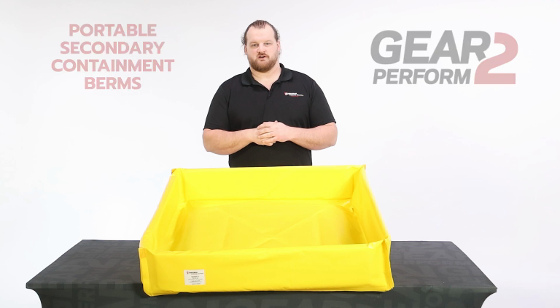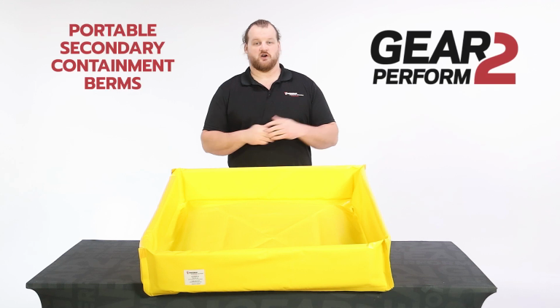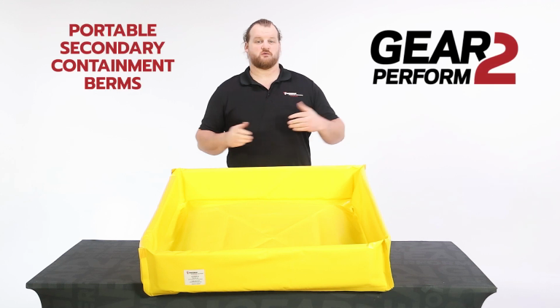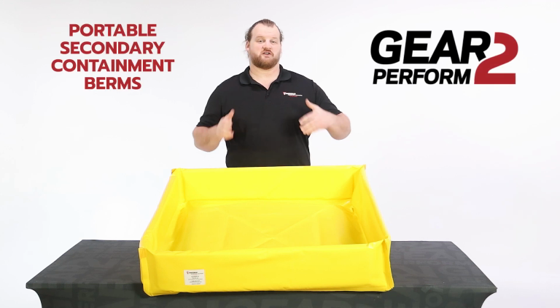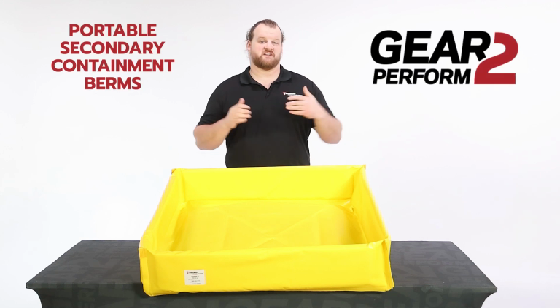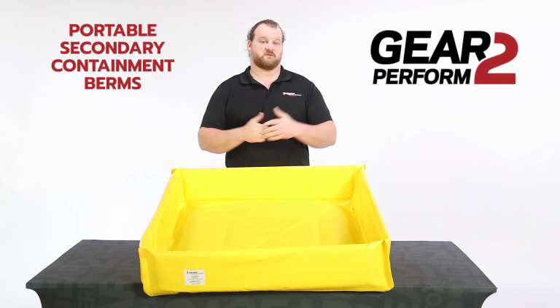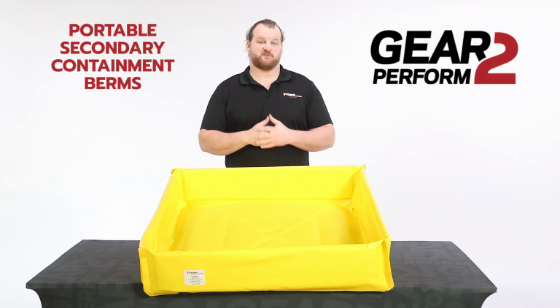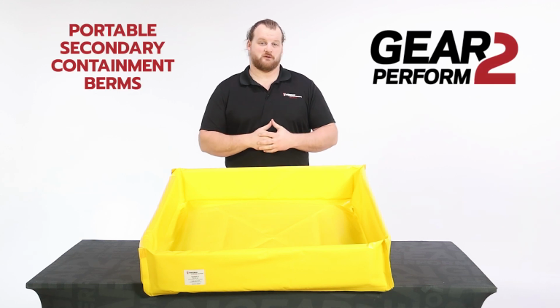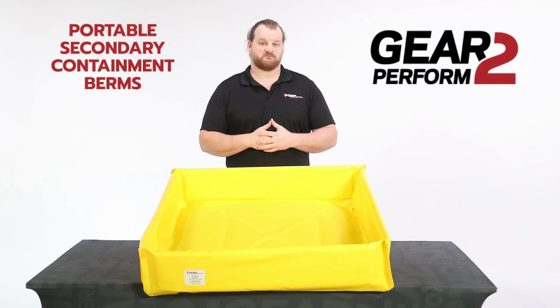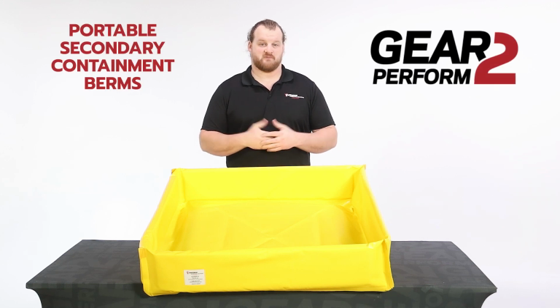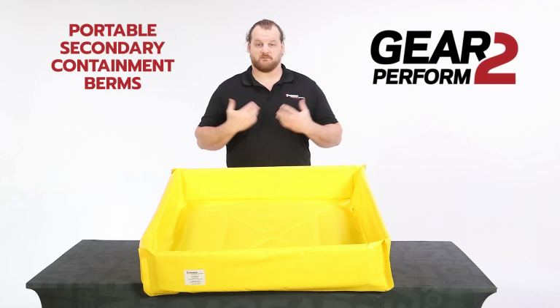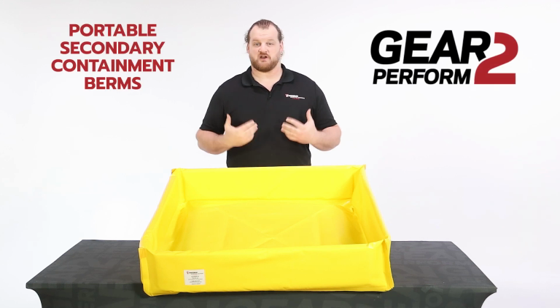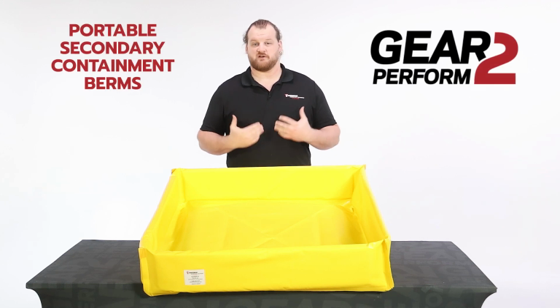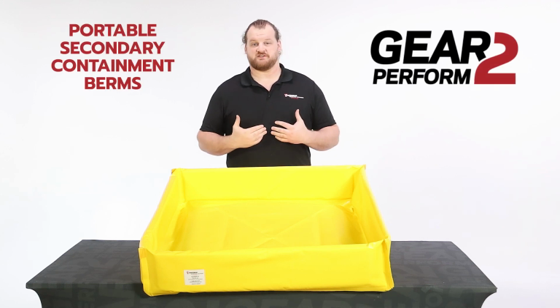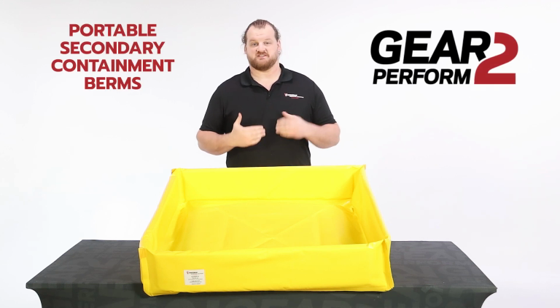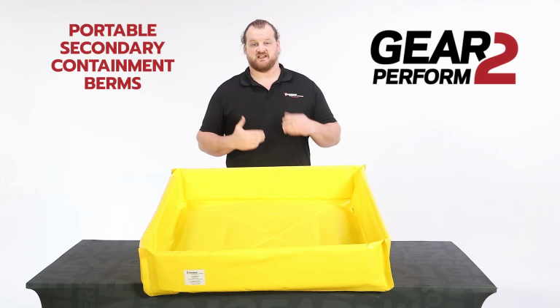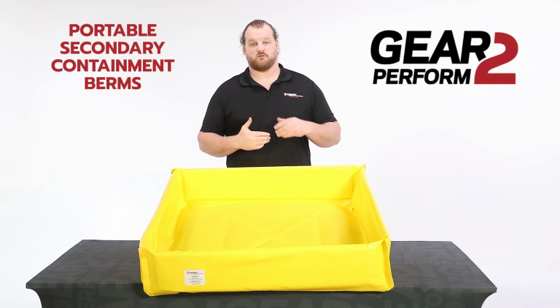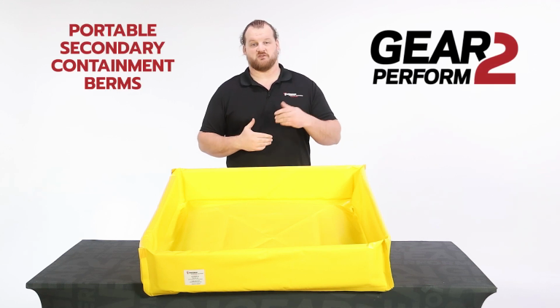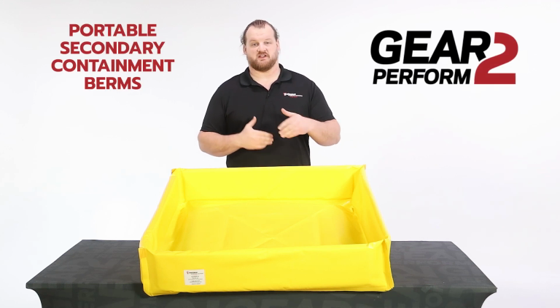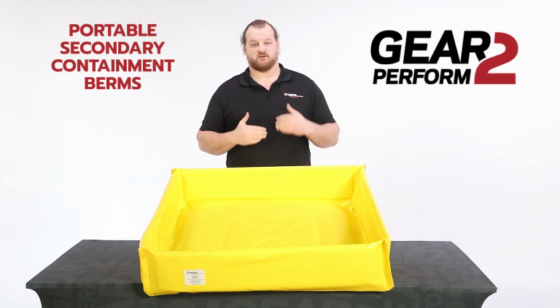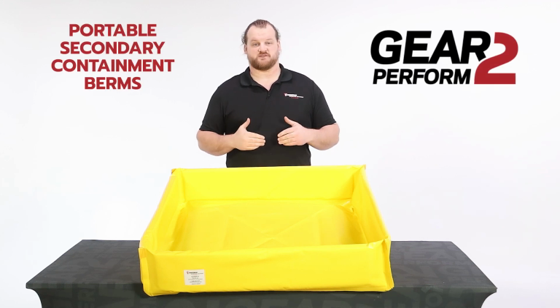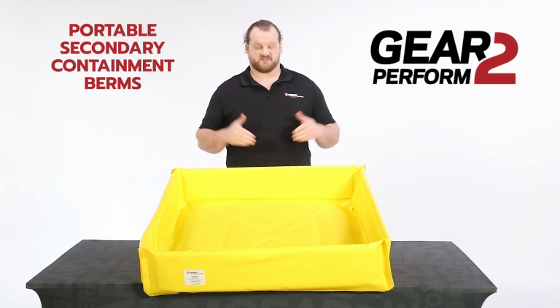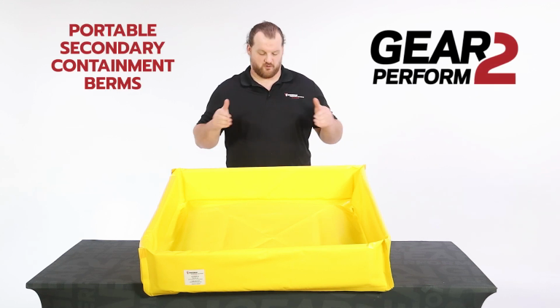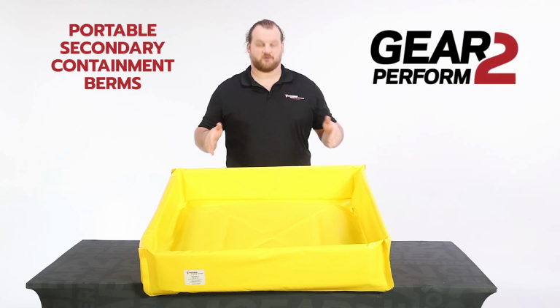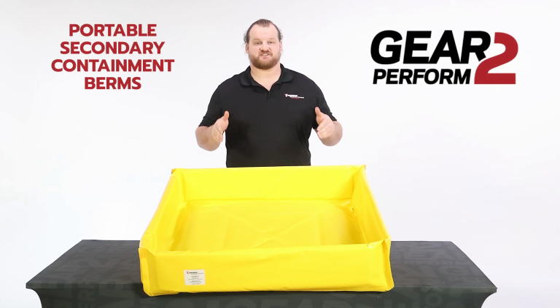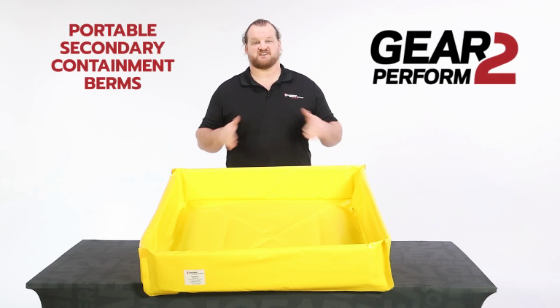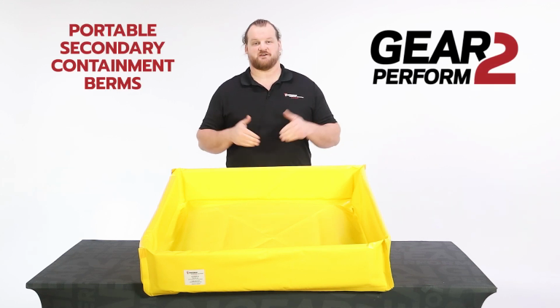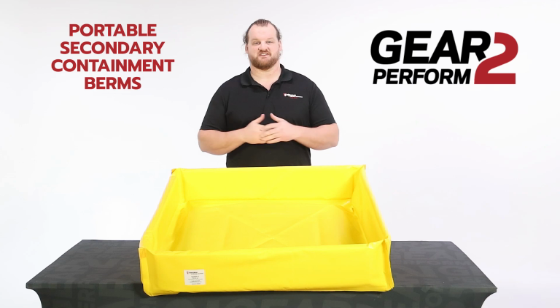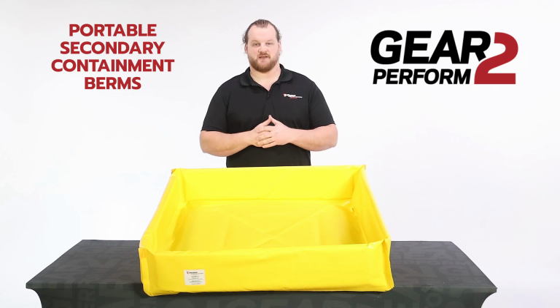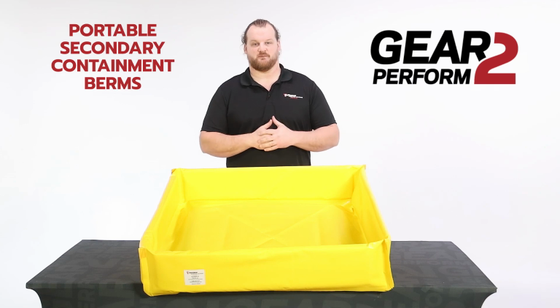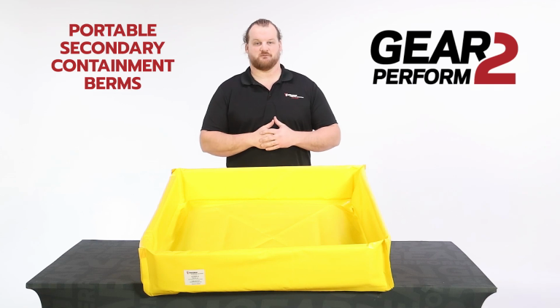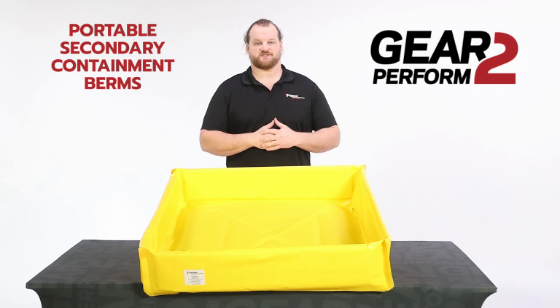Hello and welcome to Gear to Perform. I'm Craig Fraser and today we'll be looking at Norseman's Portable Secondary Containment Berms.